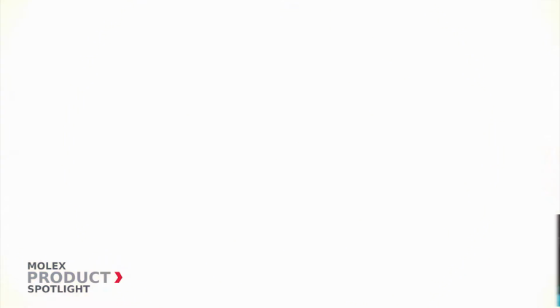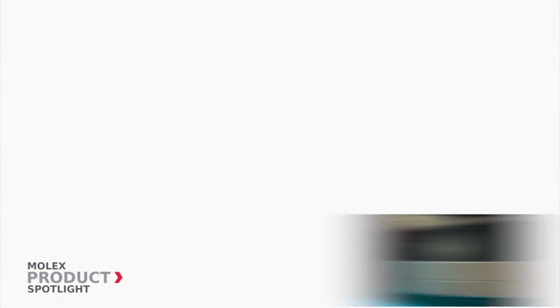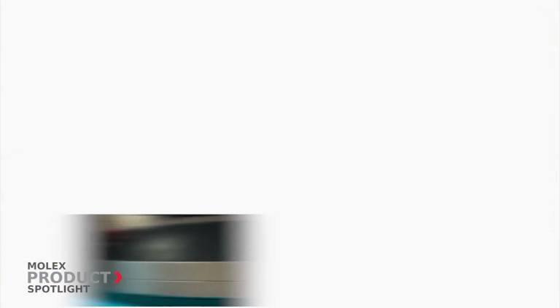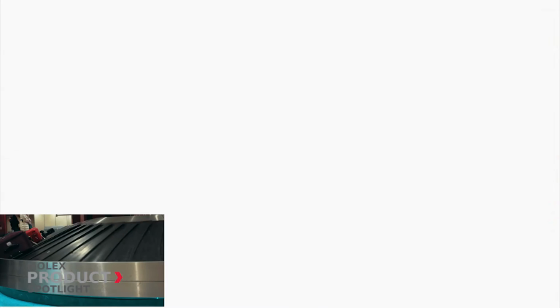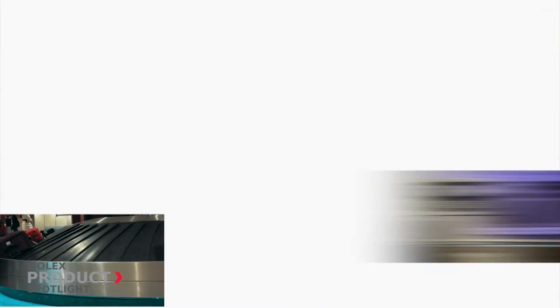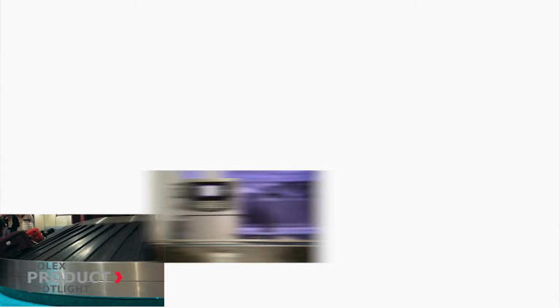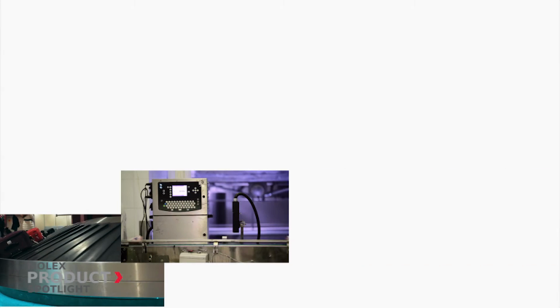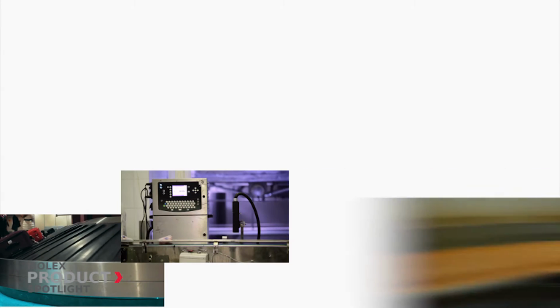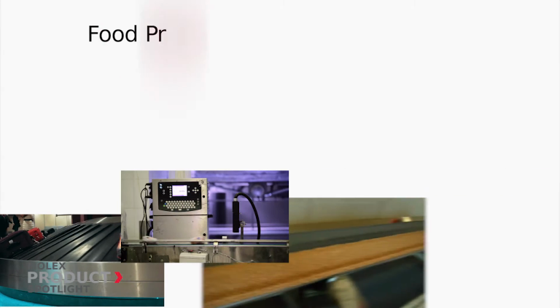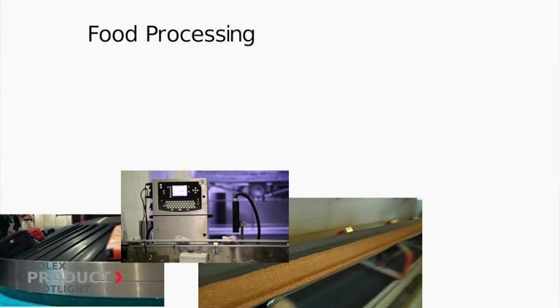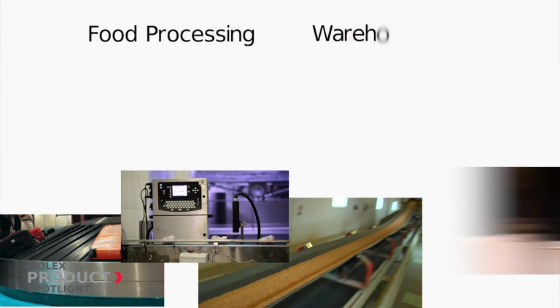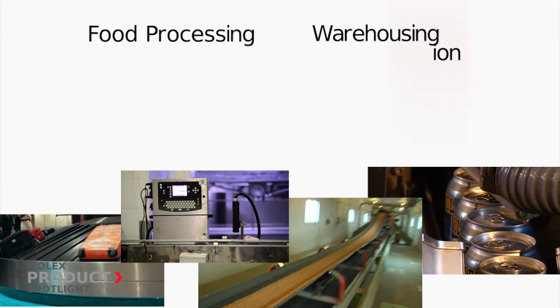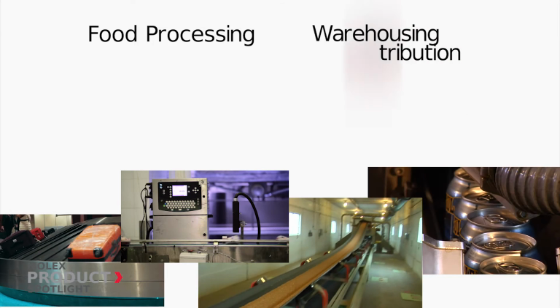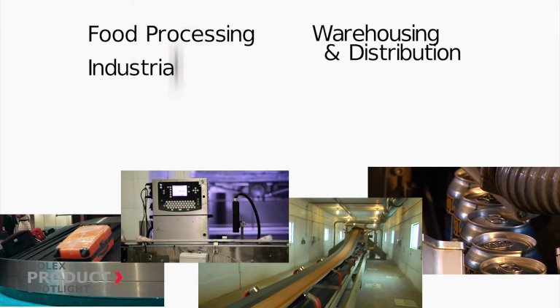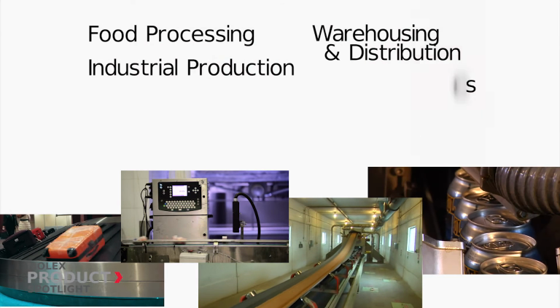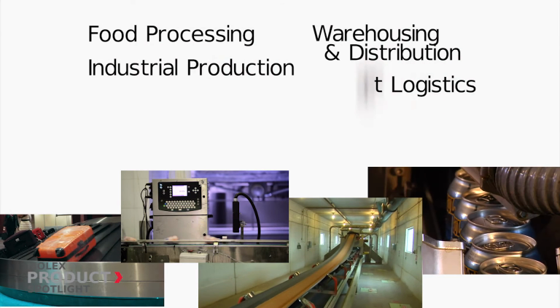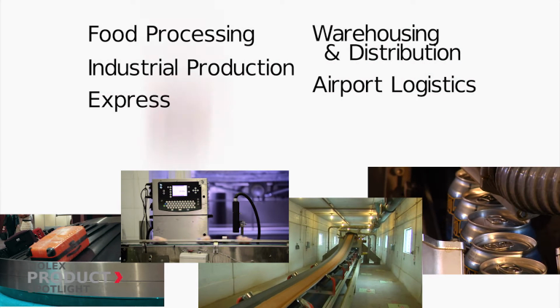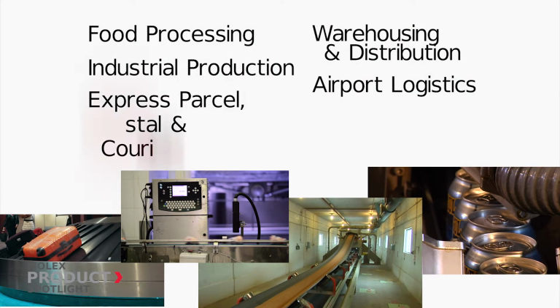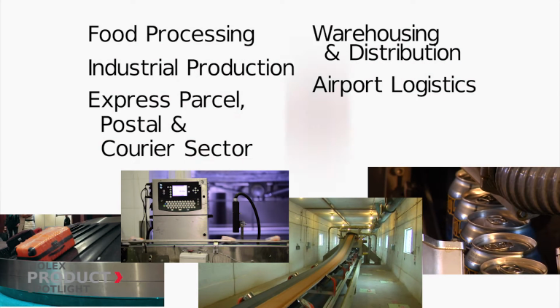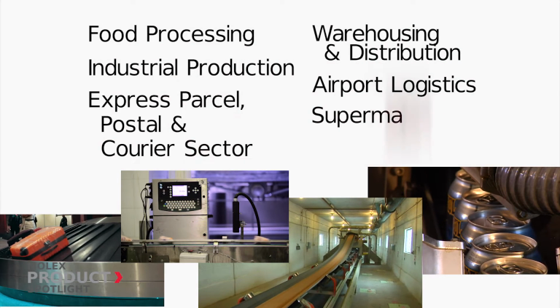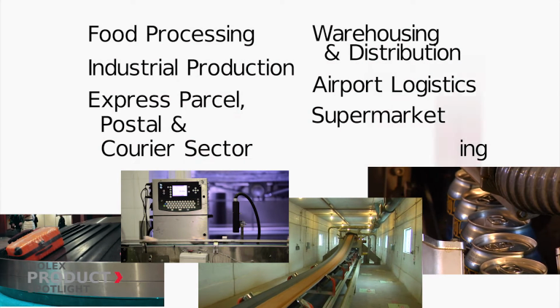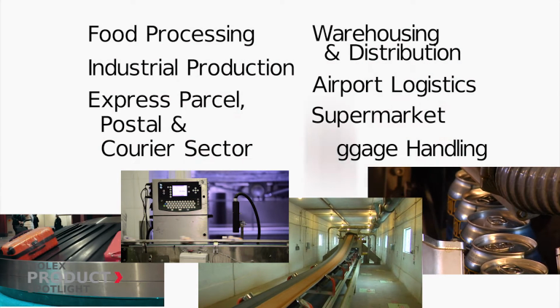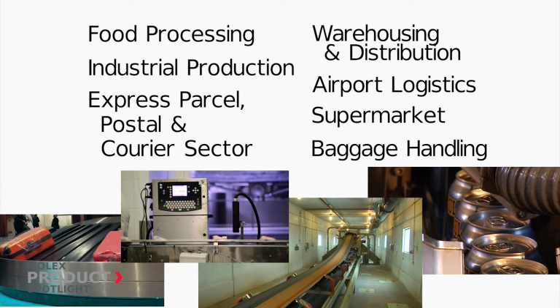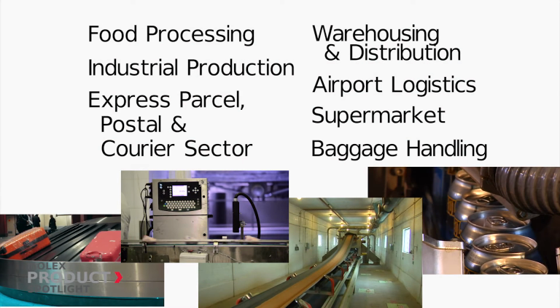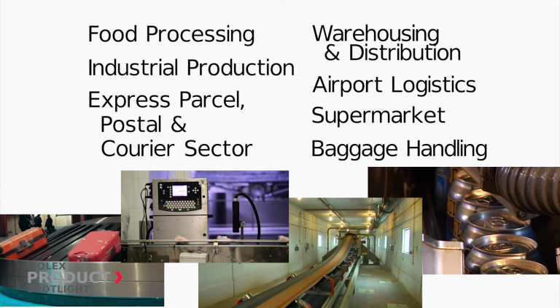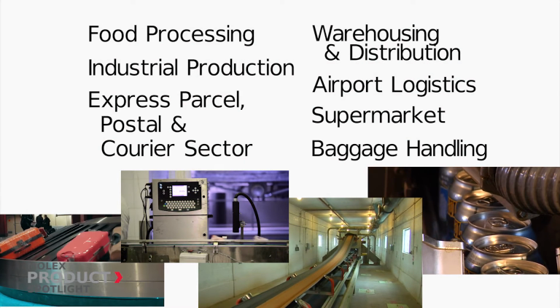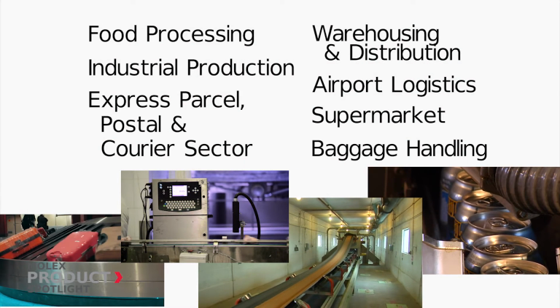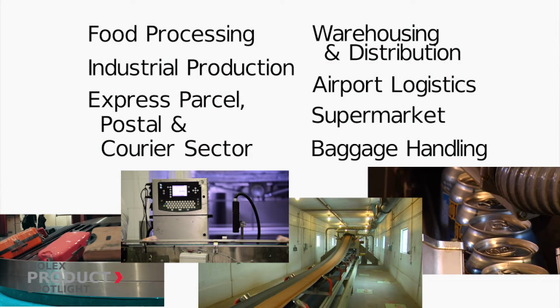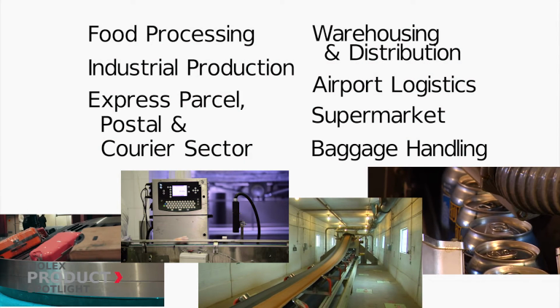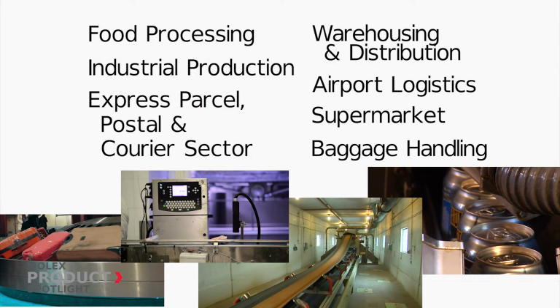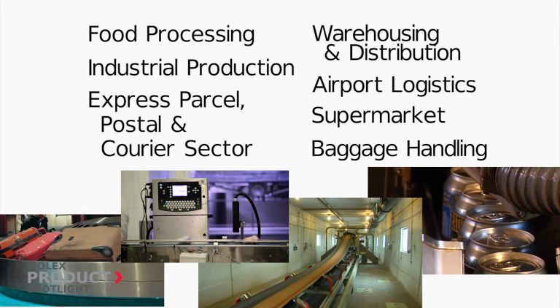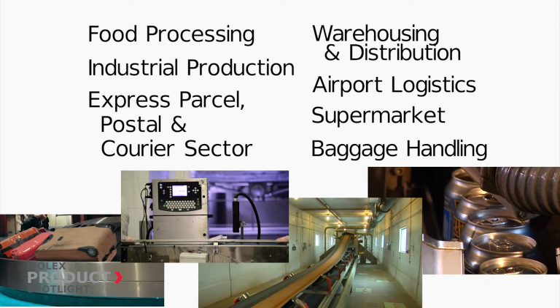Perfect for markets and applications such as food processing, warehousing, express parcel, baggage, and supermarket.